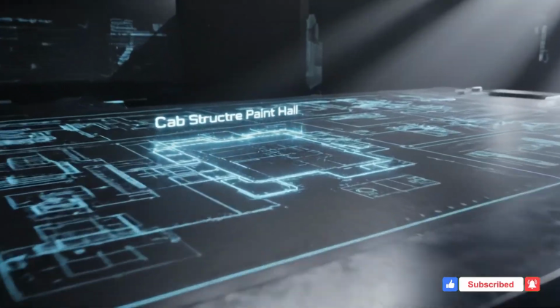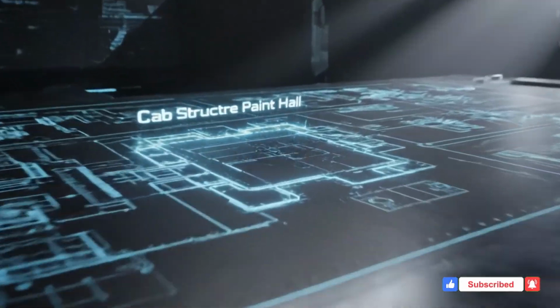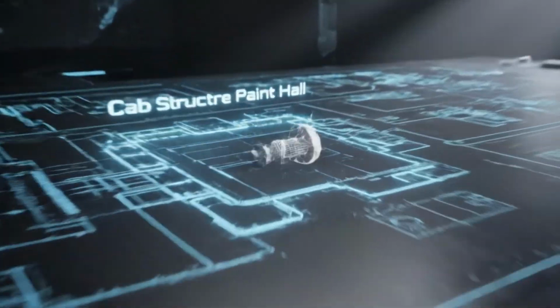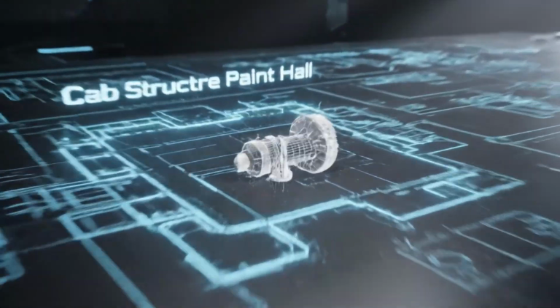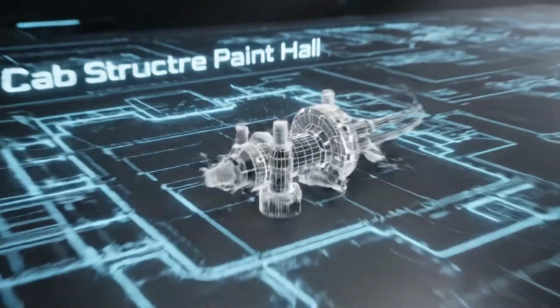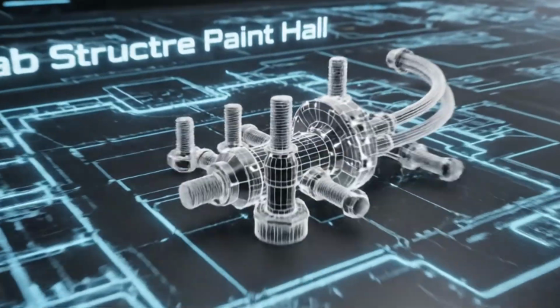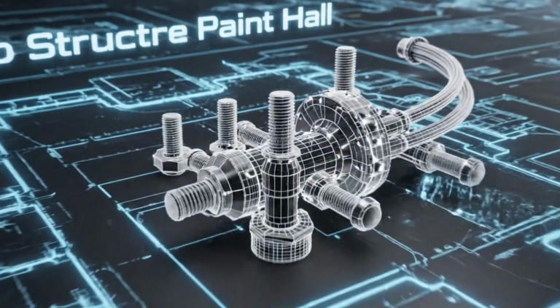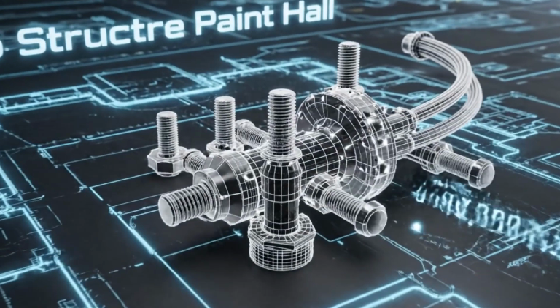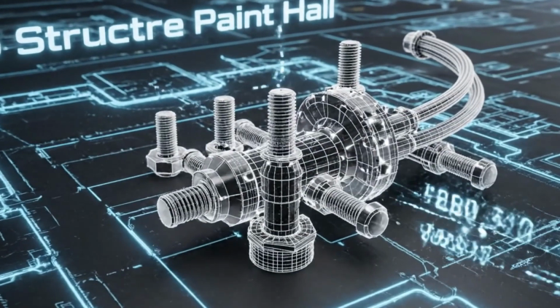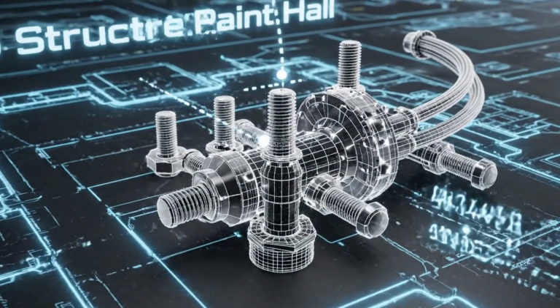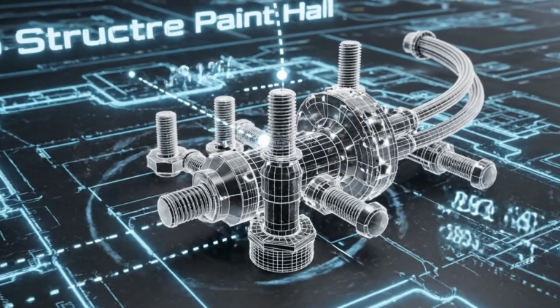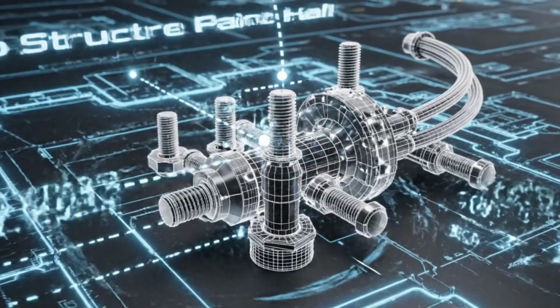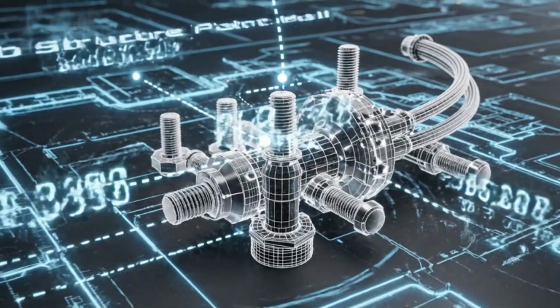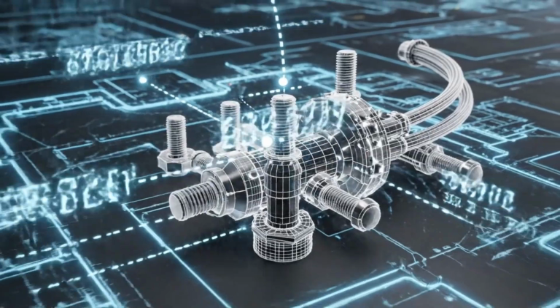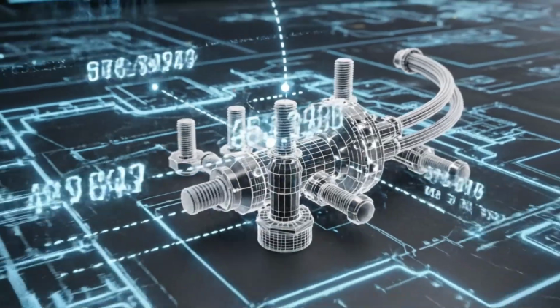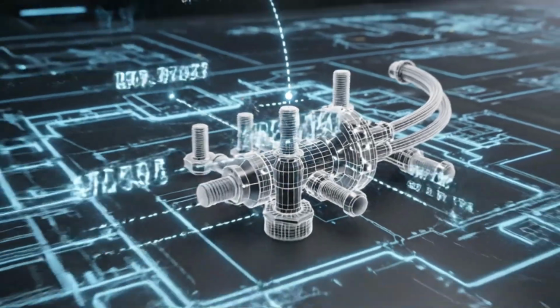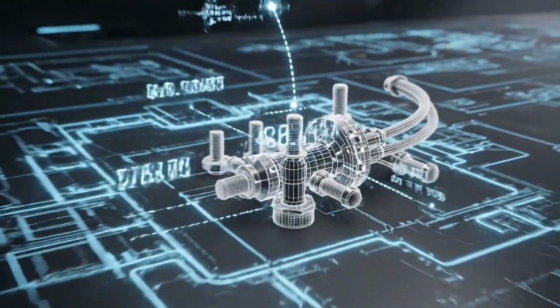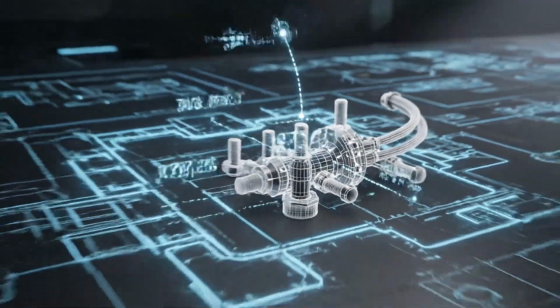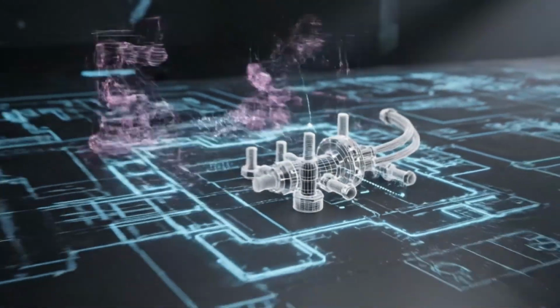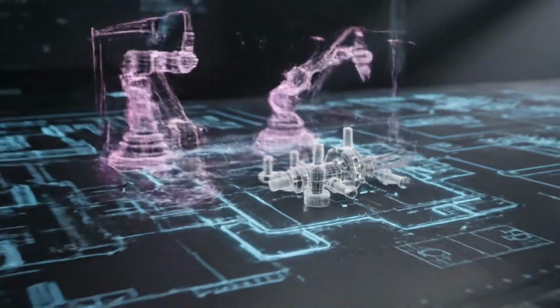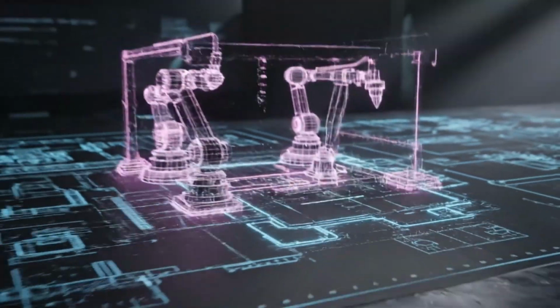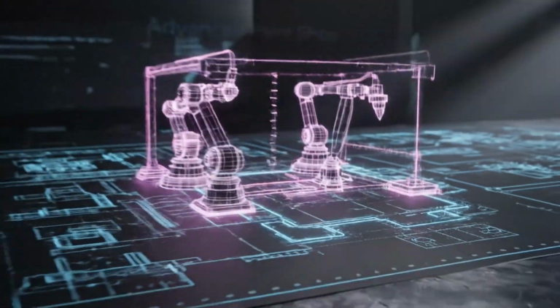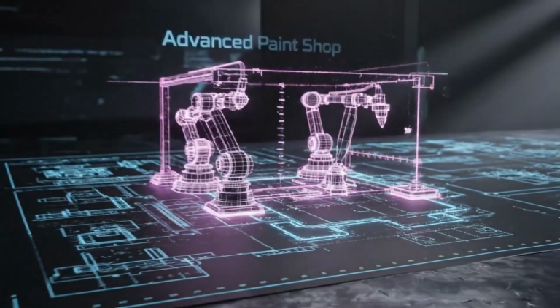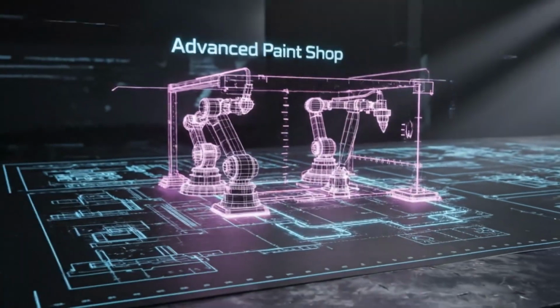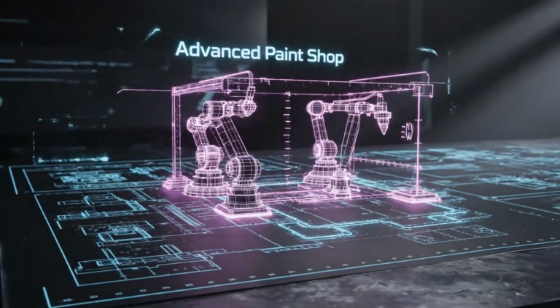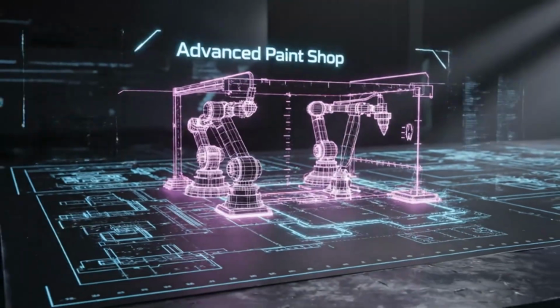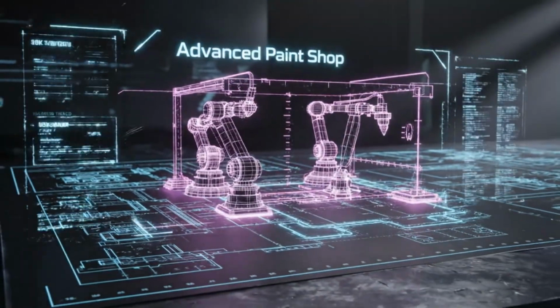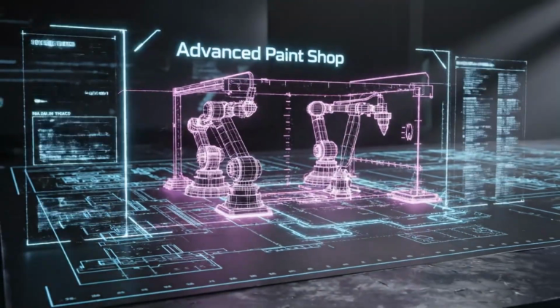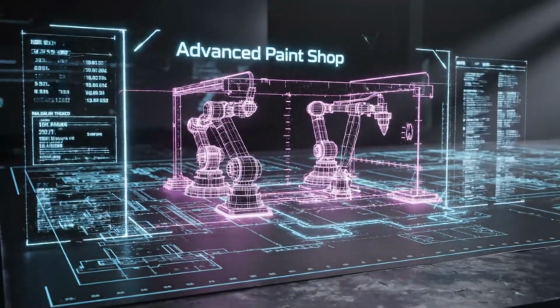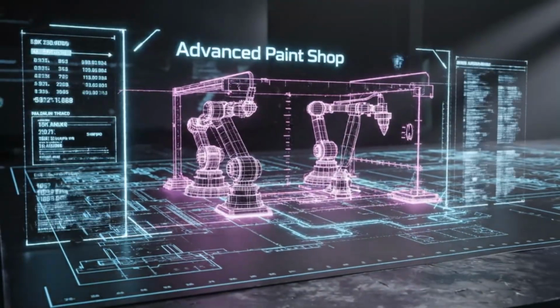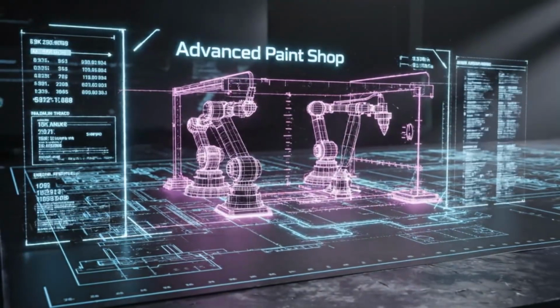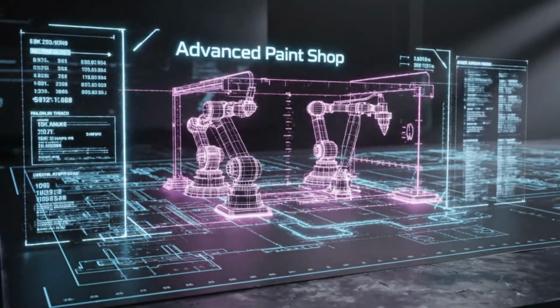Every bolt, weld and cable is measured and validated through thousands of processes.